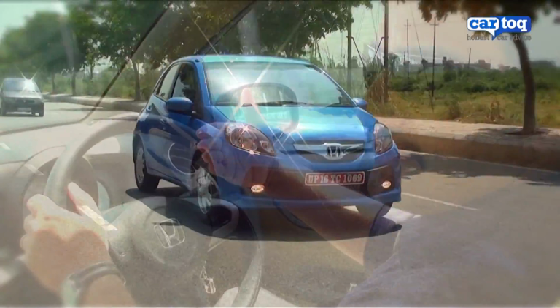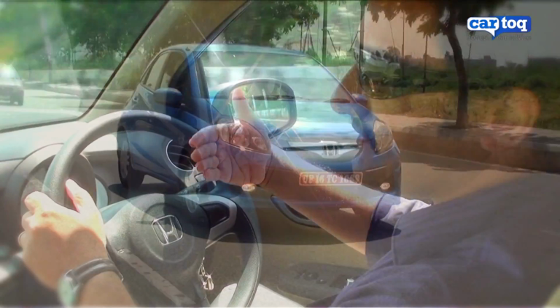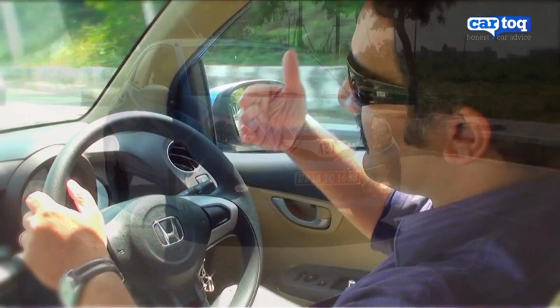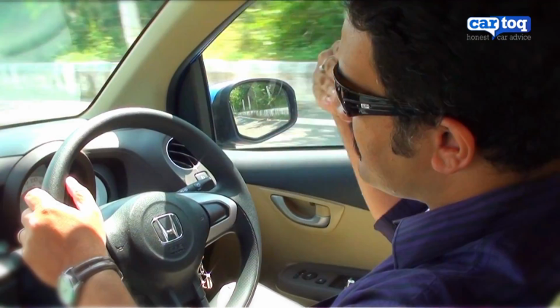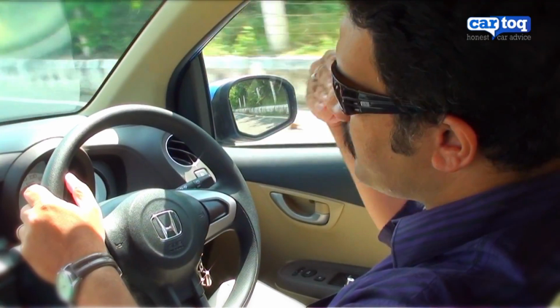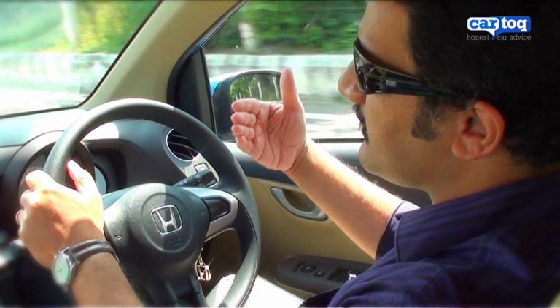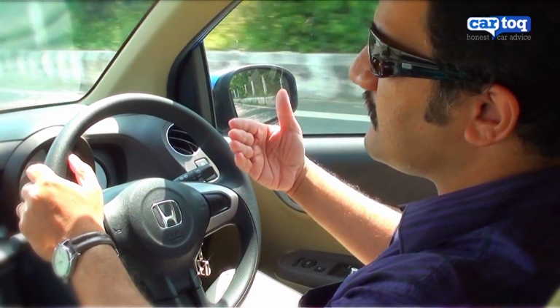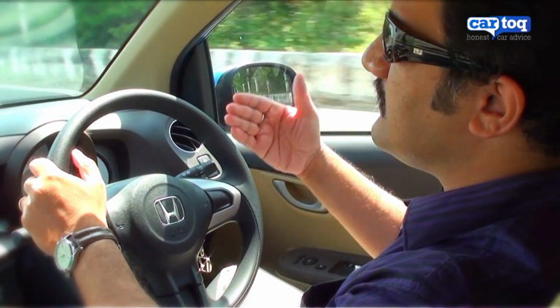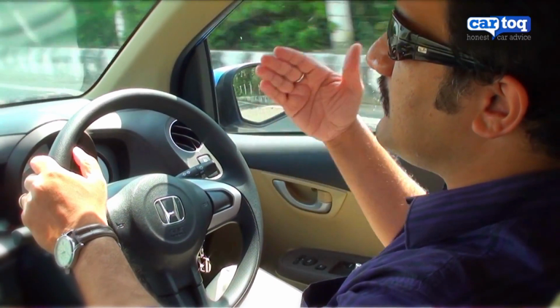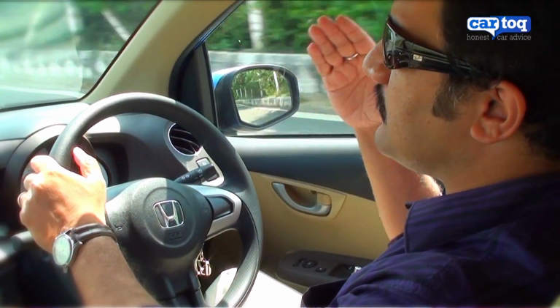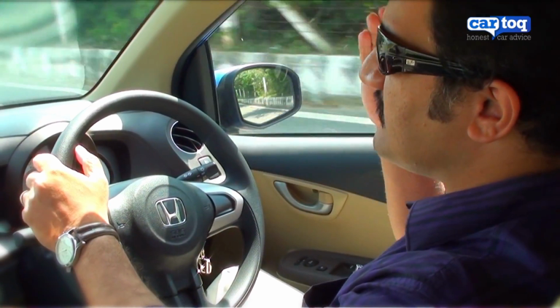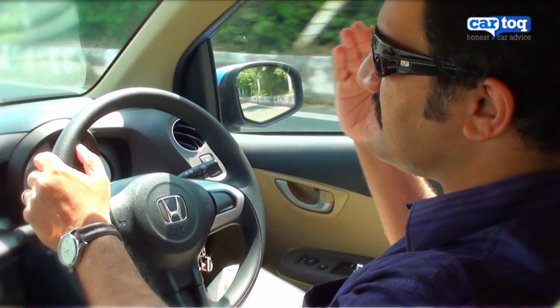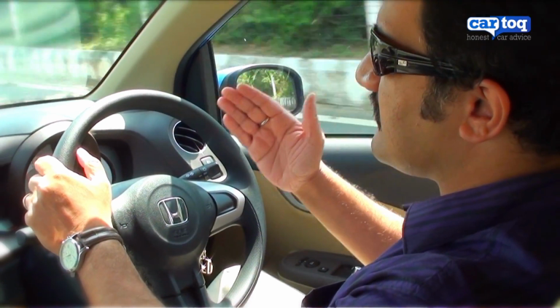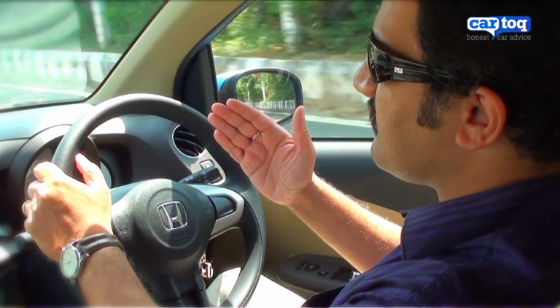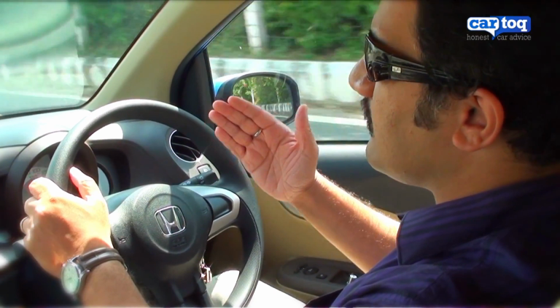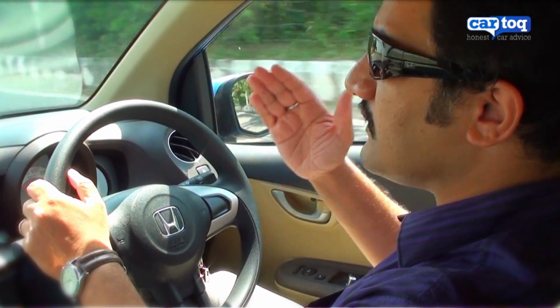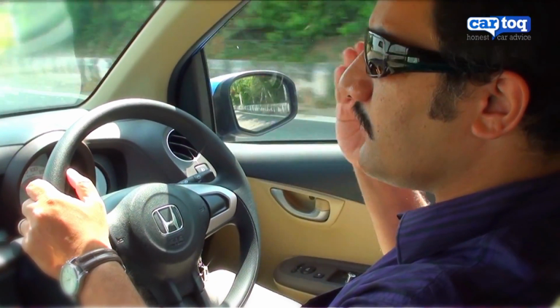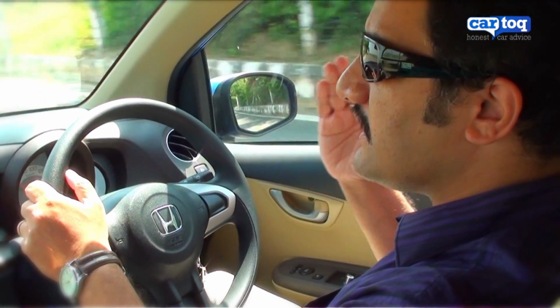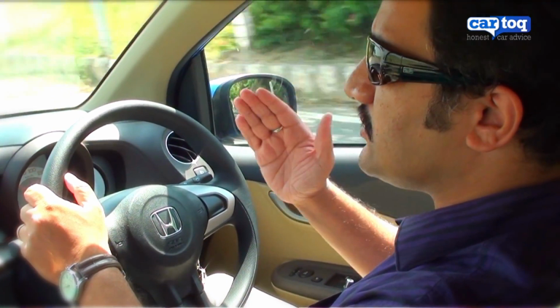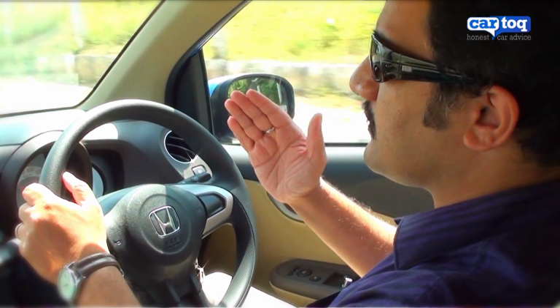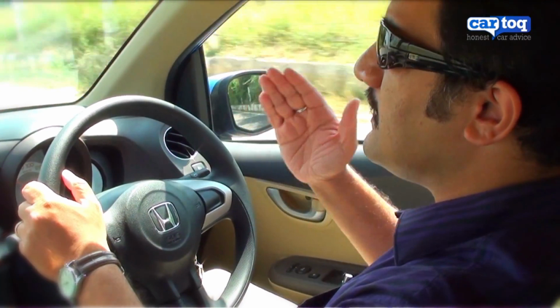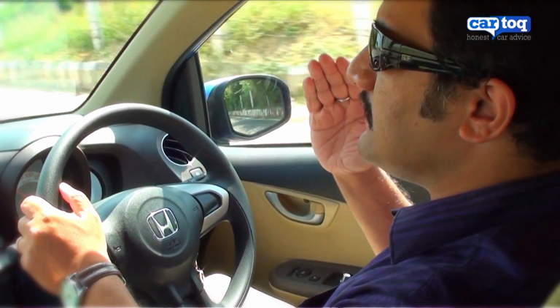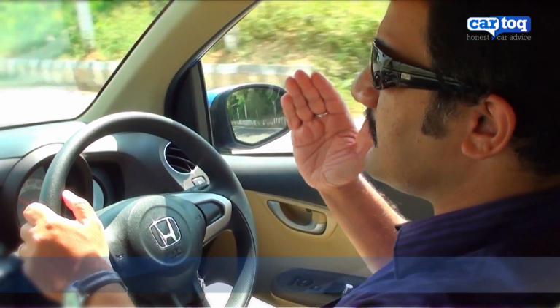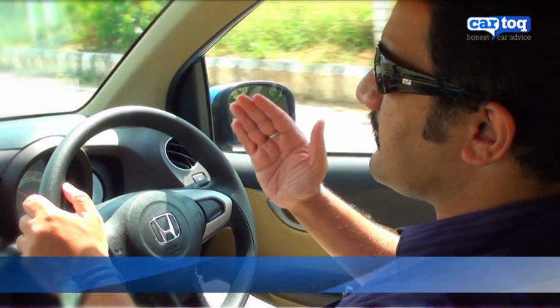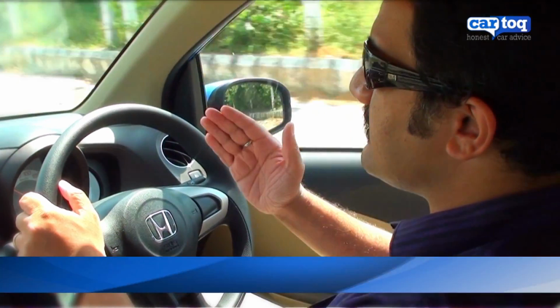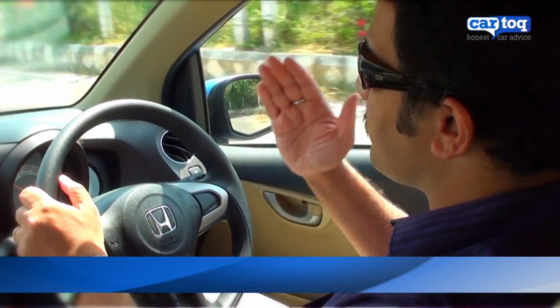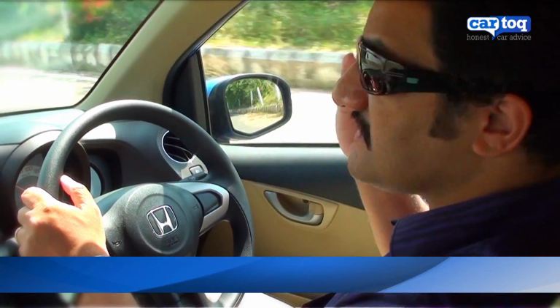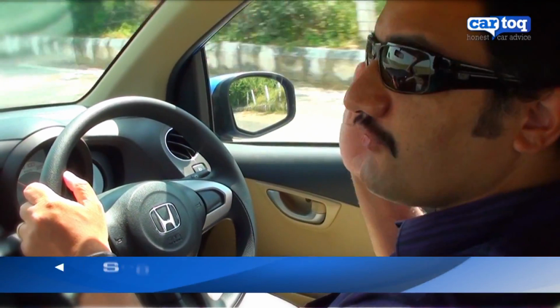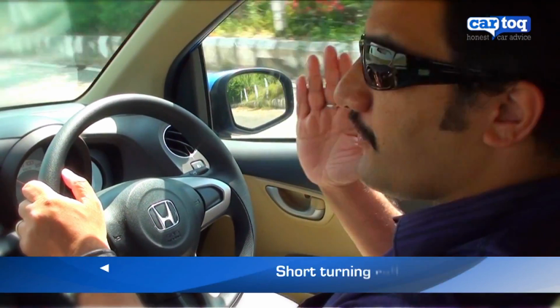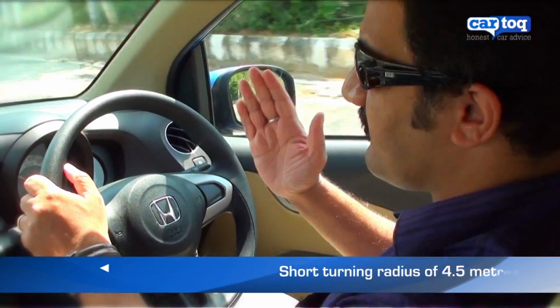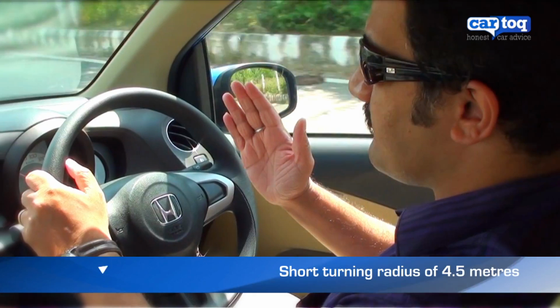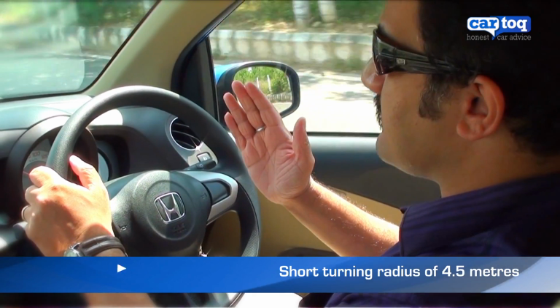Honda claims the car gives 18.4 km a litre. This car is more geared towards city driving, with a very short turning radius of just 4.5 meters.